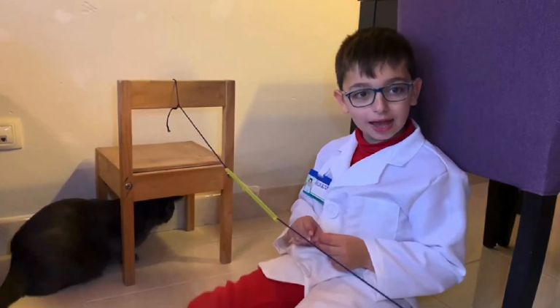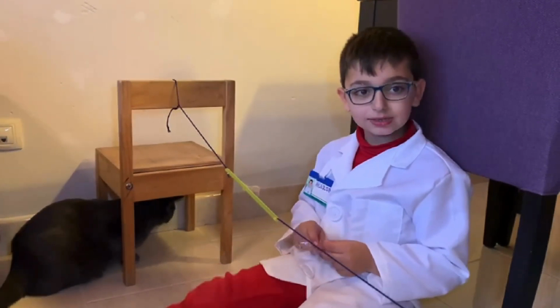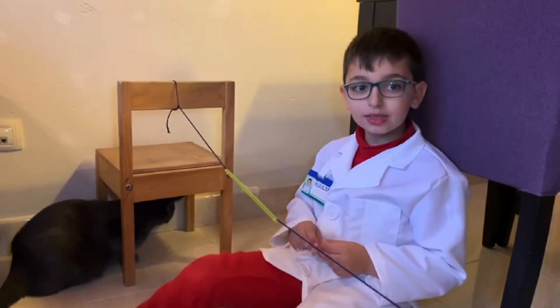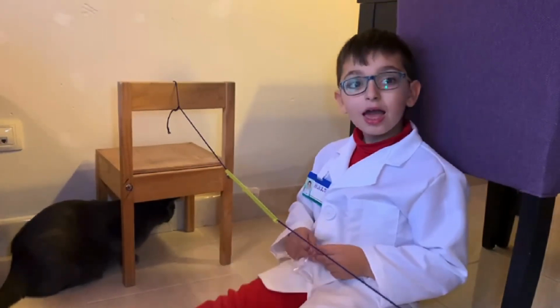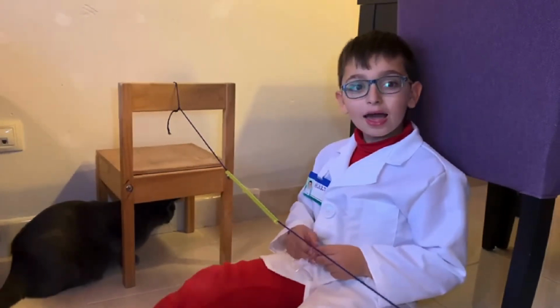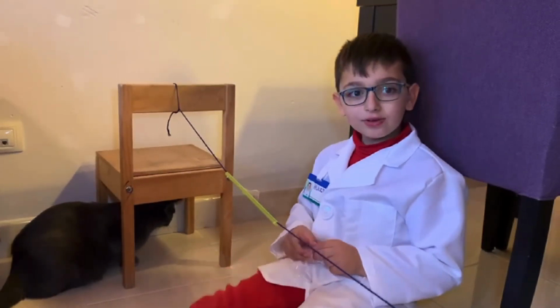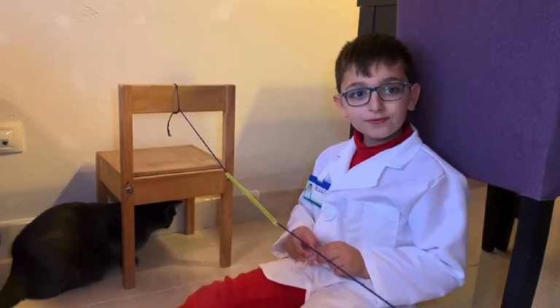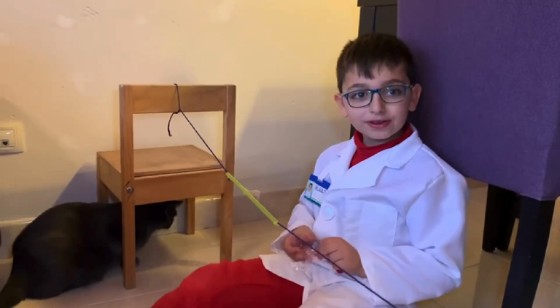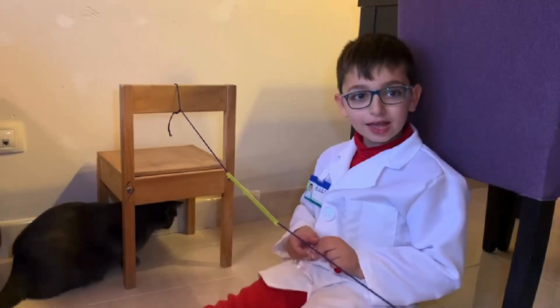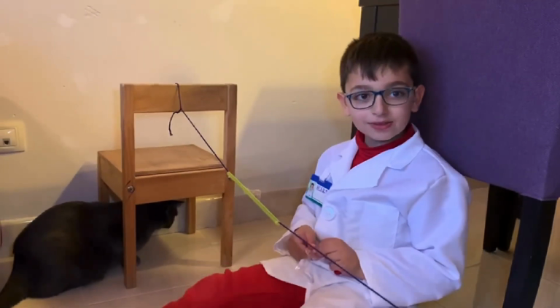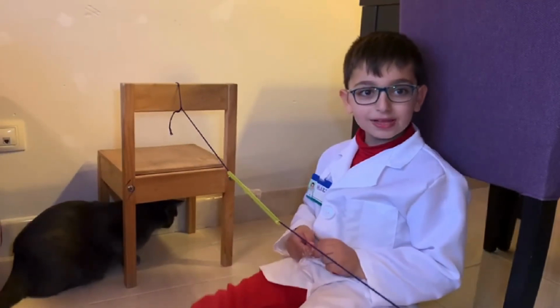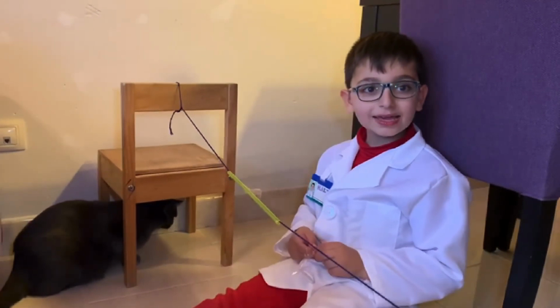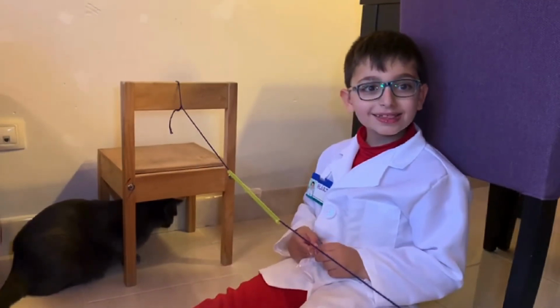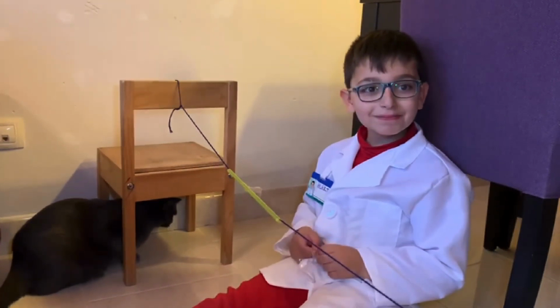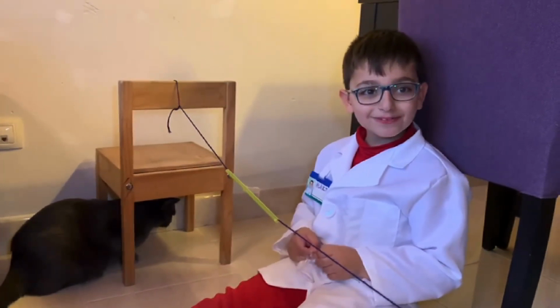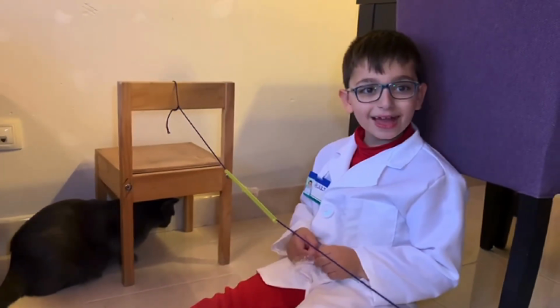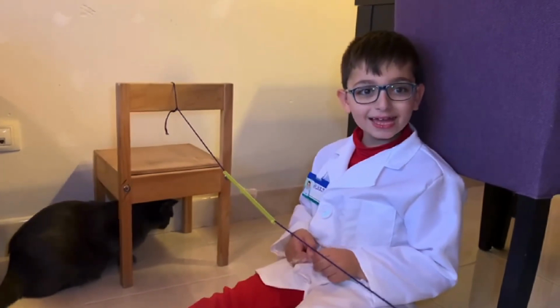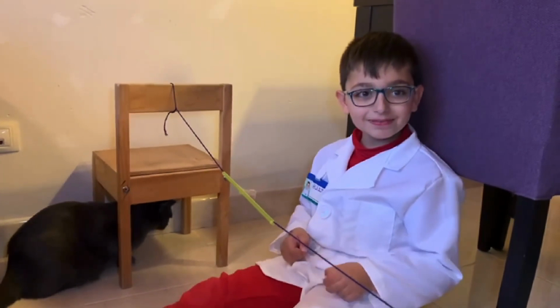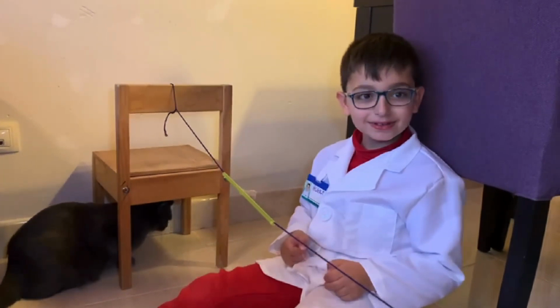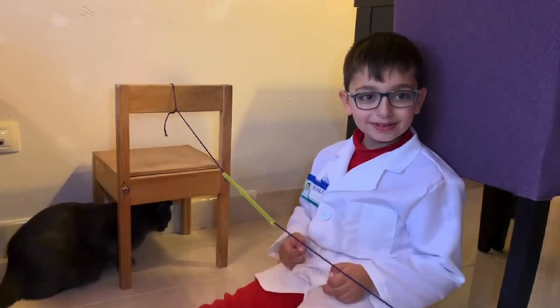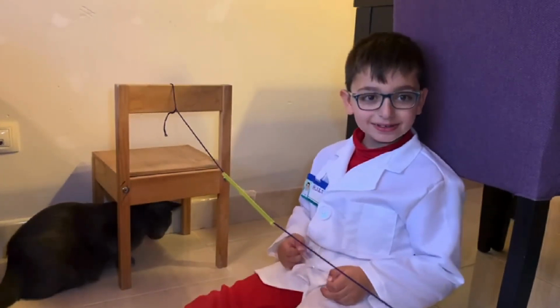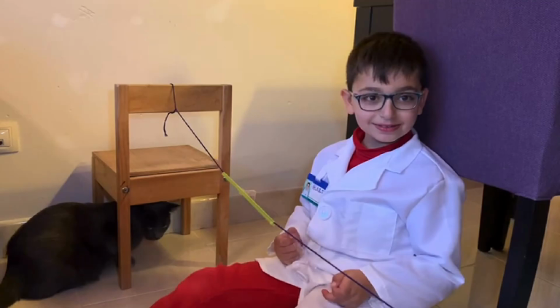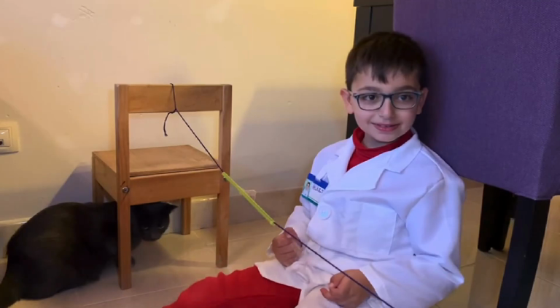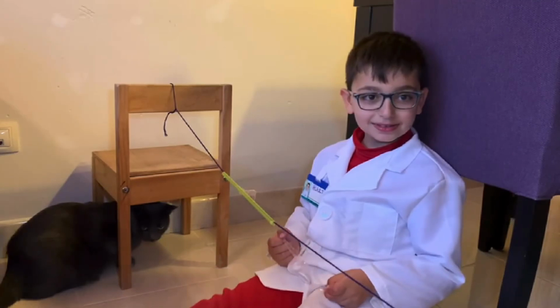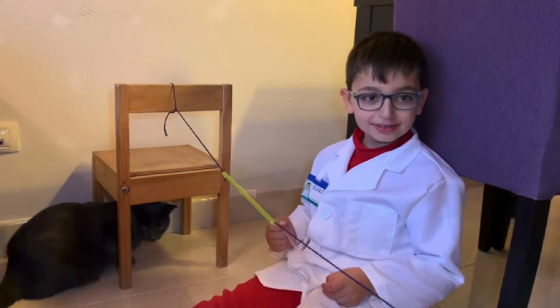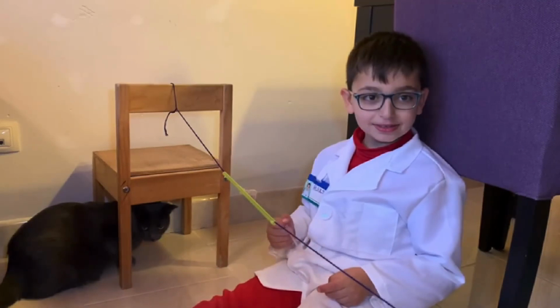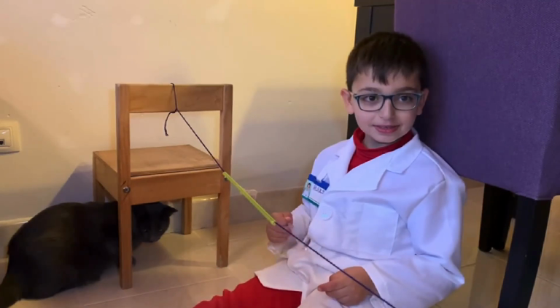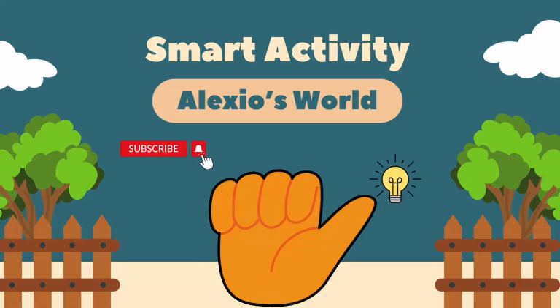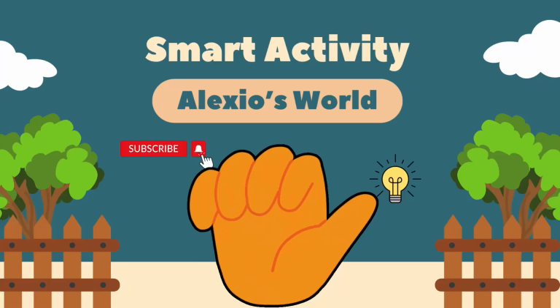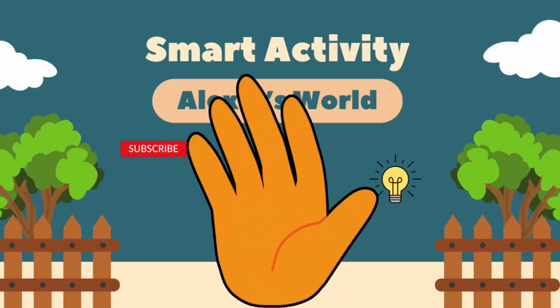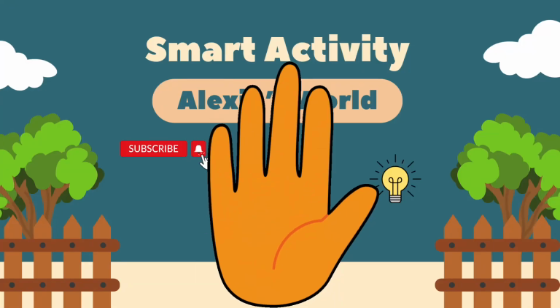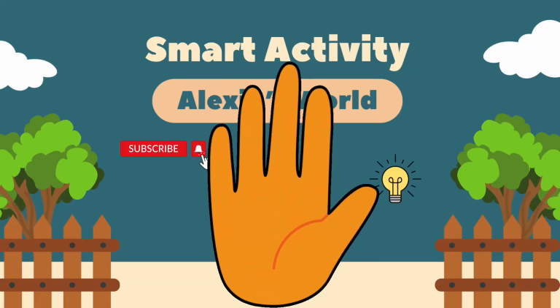And don't forget to like and subscribe. Goodbye.